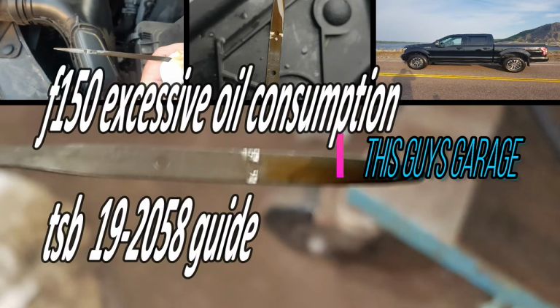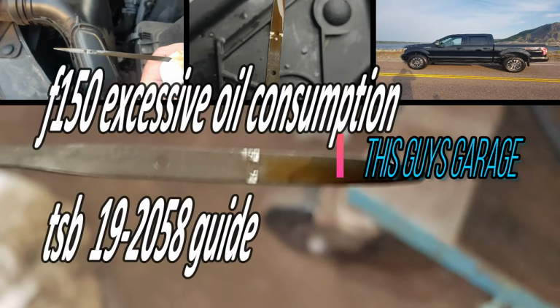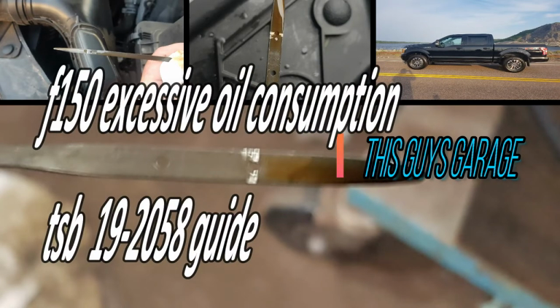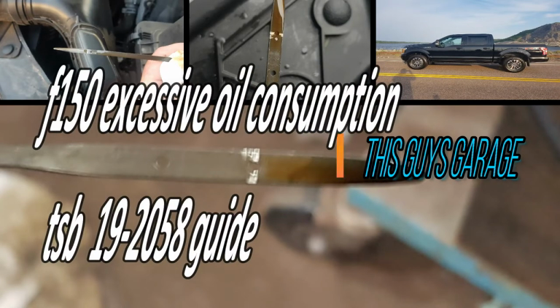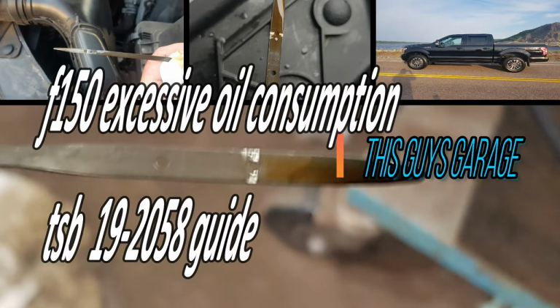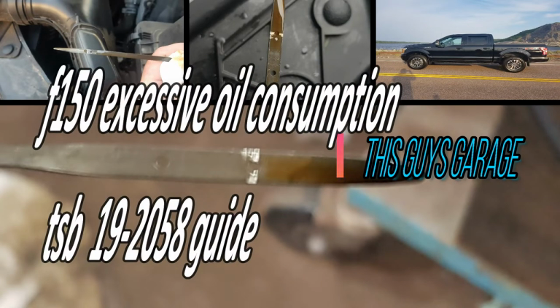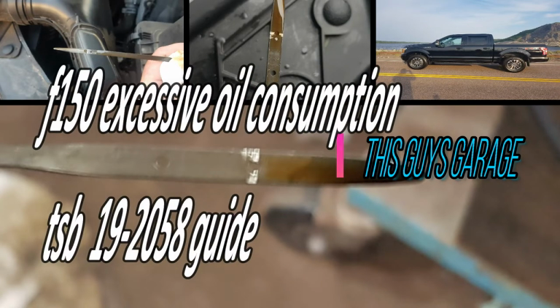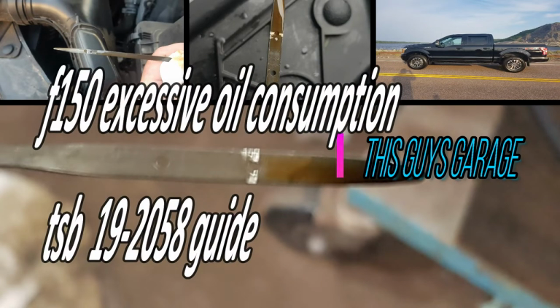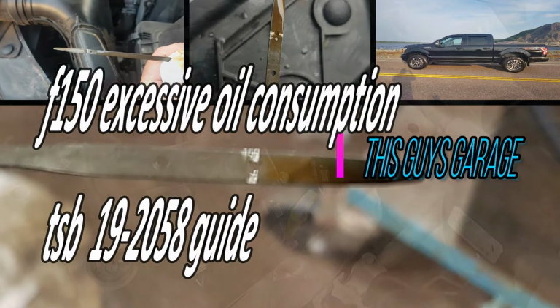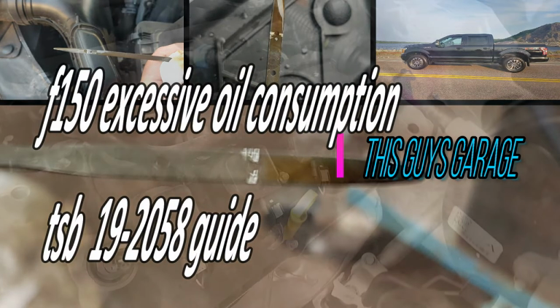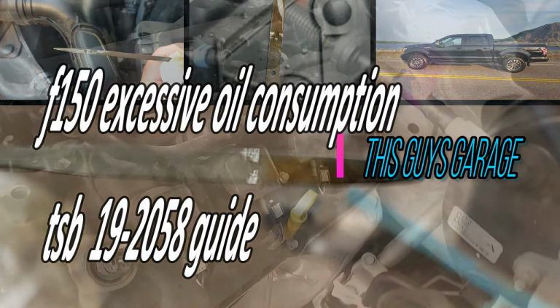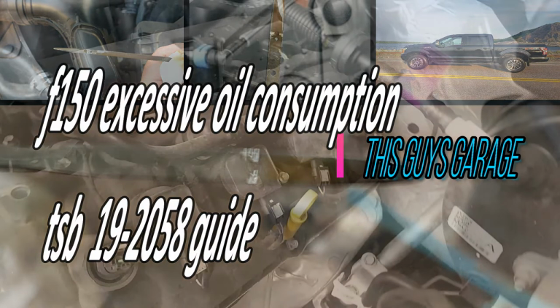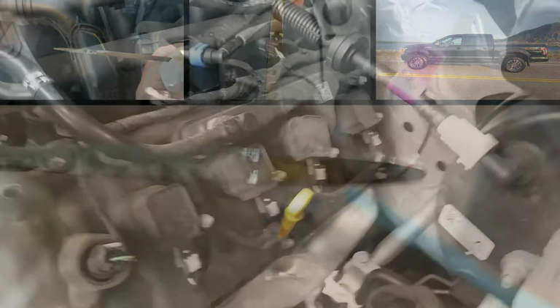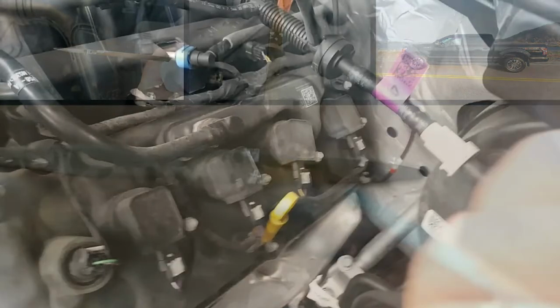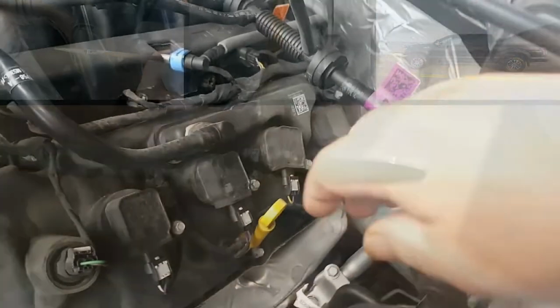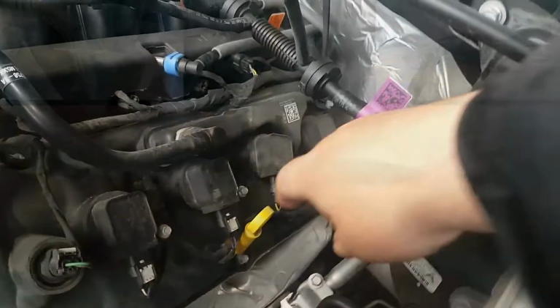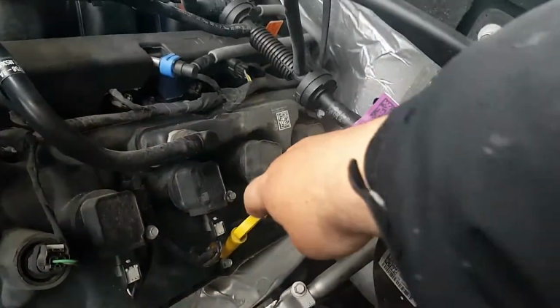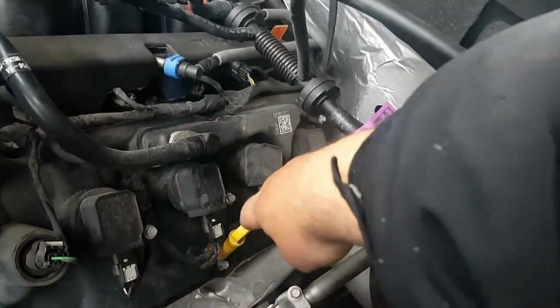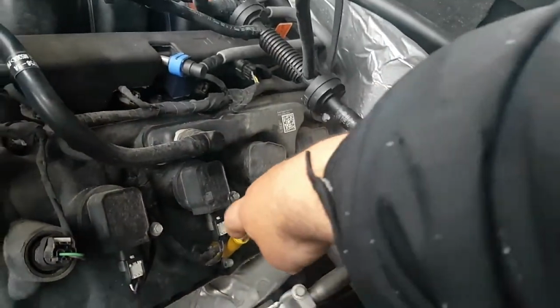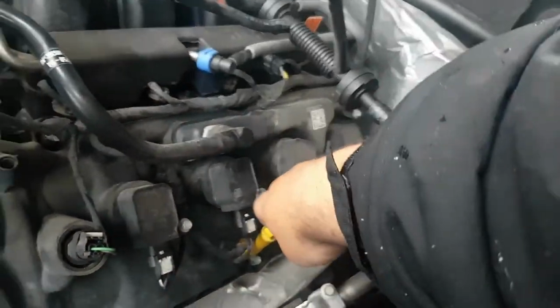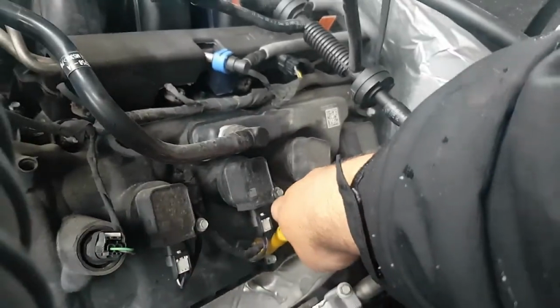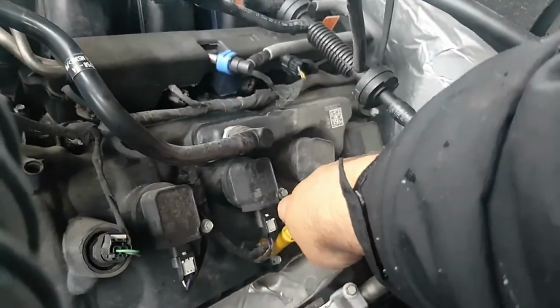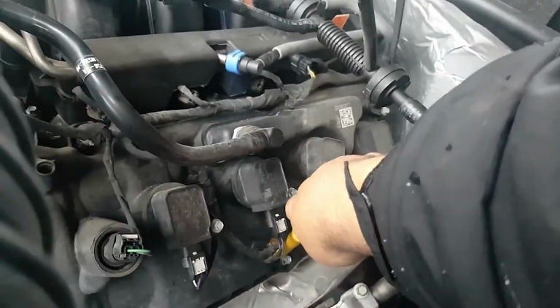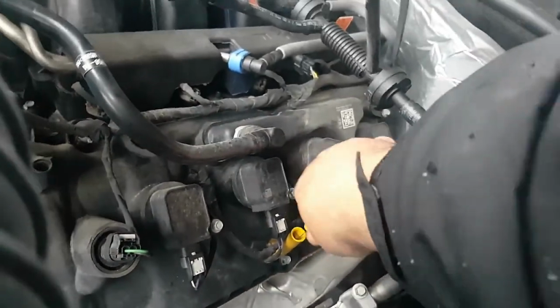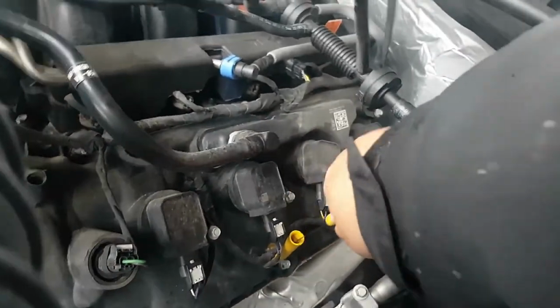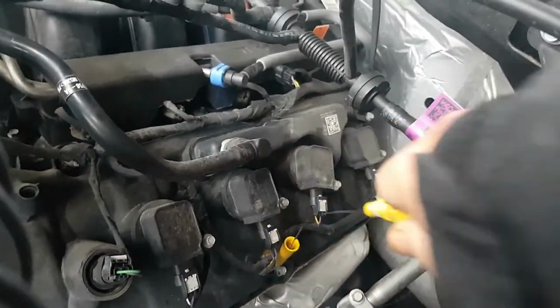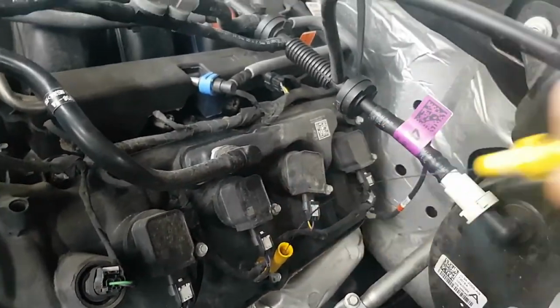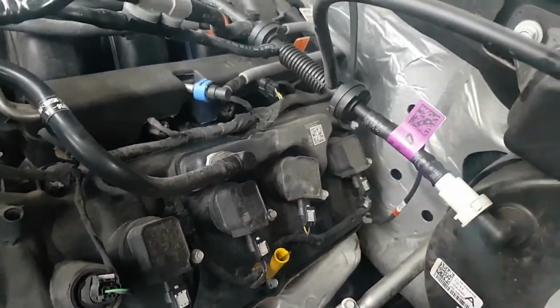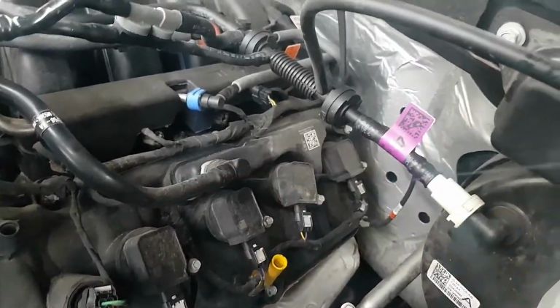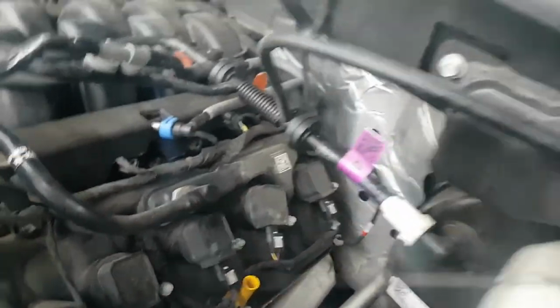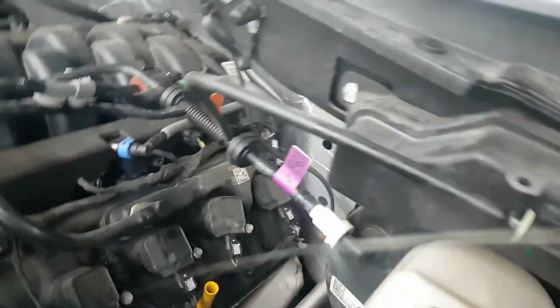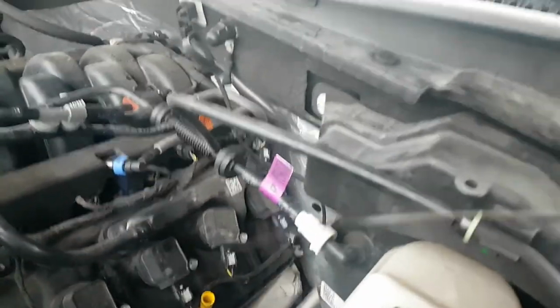Today on This Guy's Garage, I'm checking the oil on my F-150. Let me tell you why.